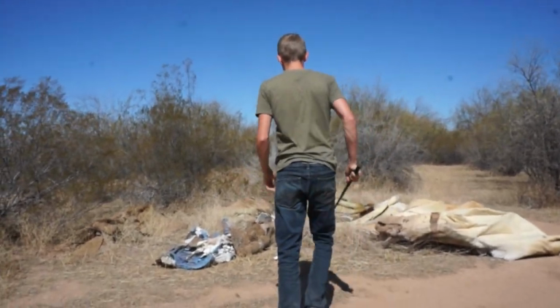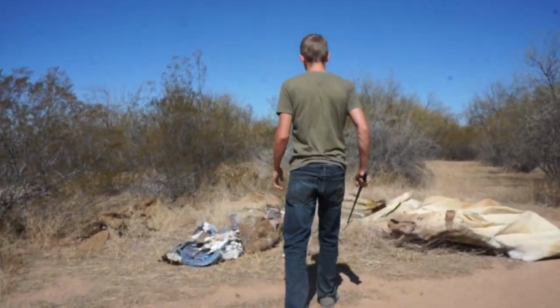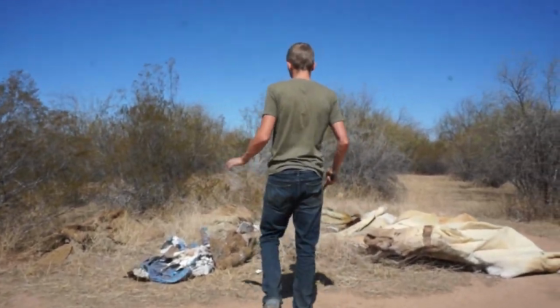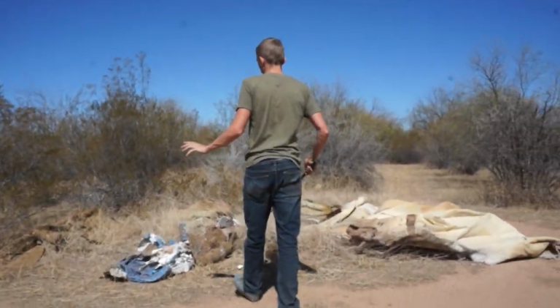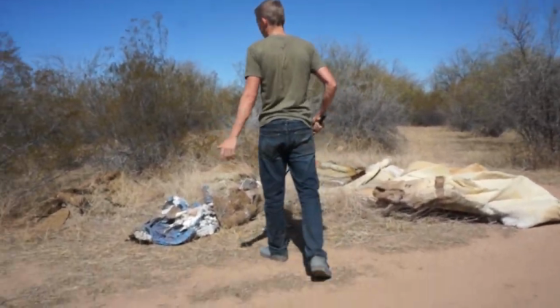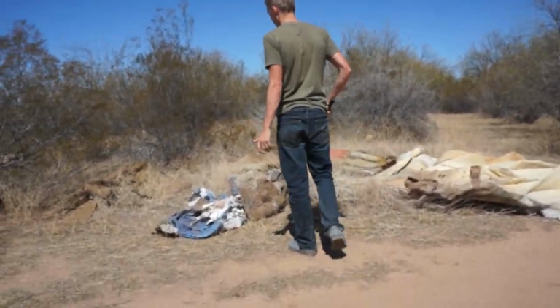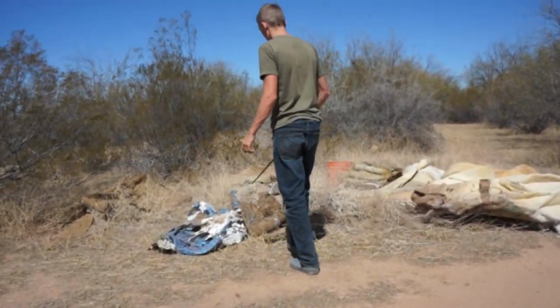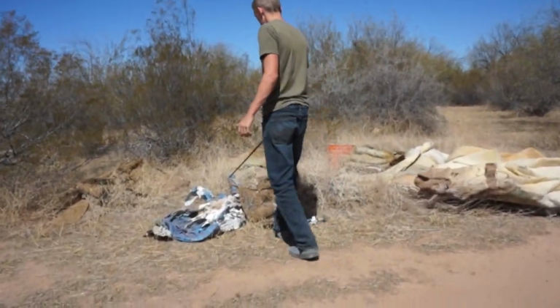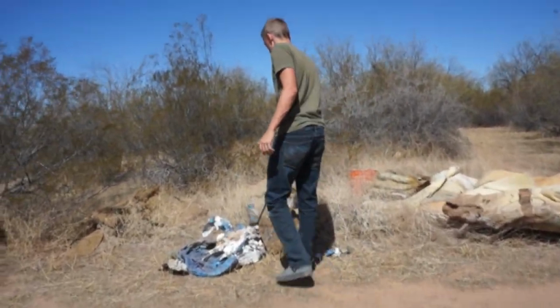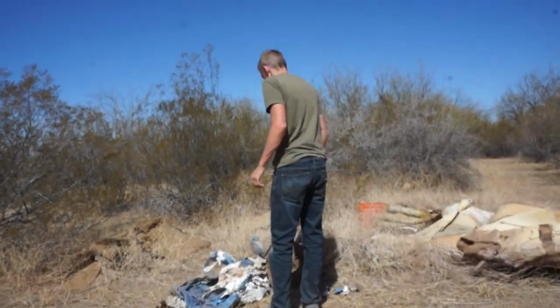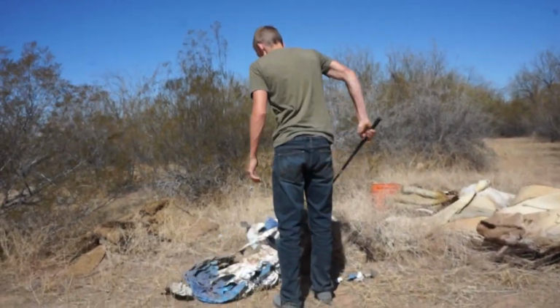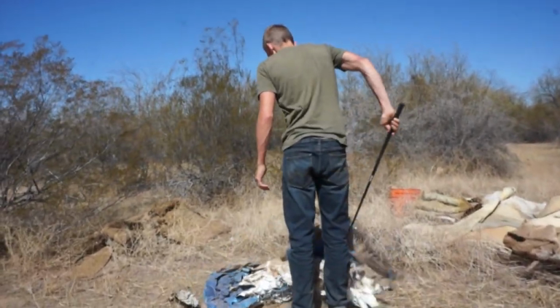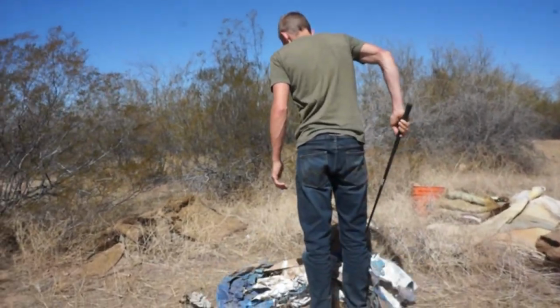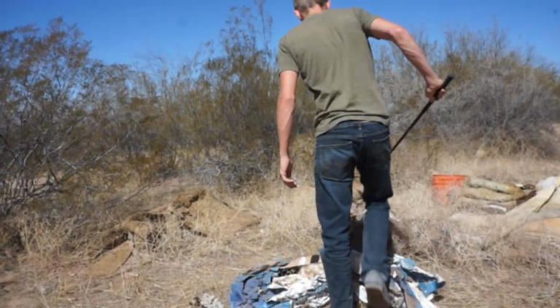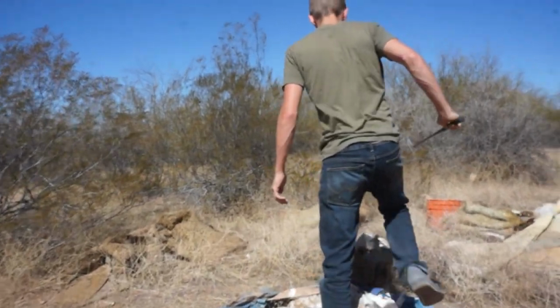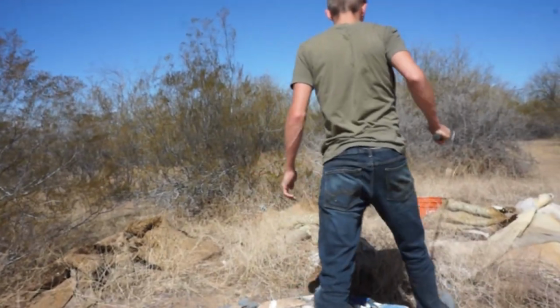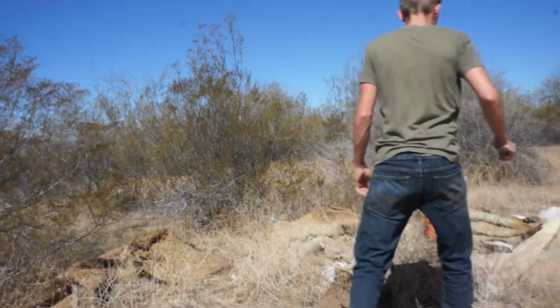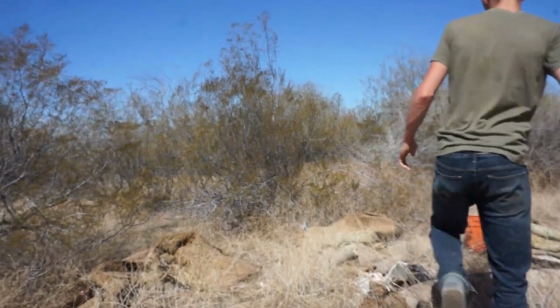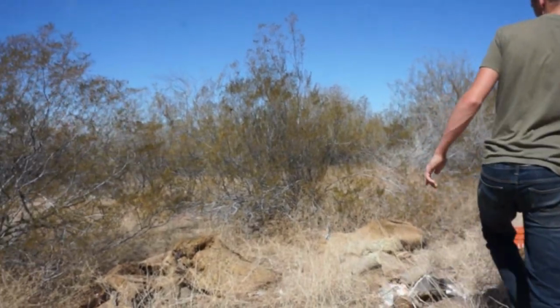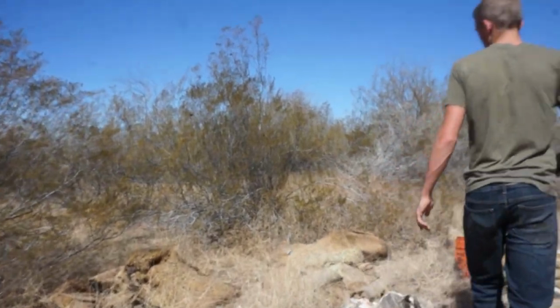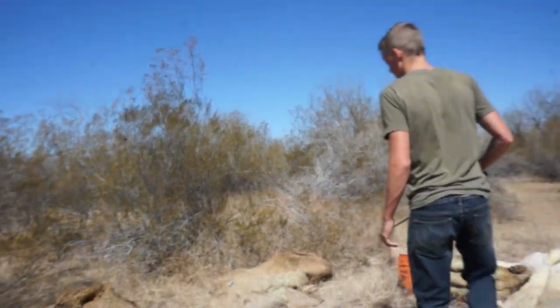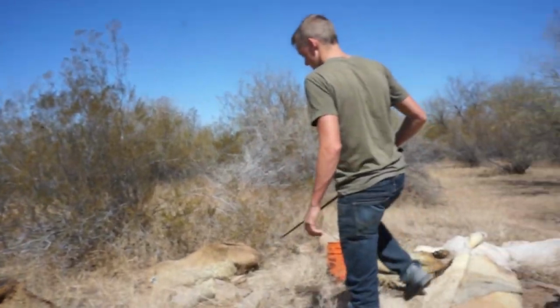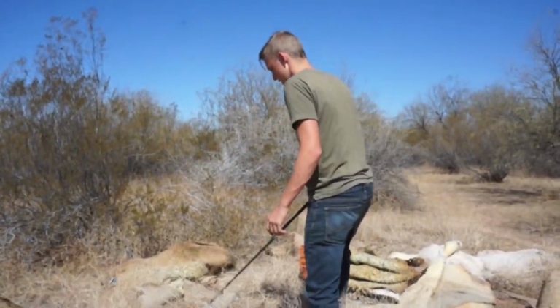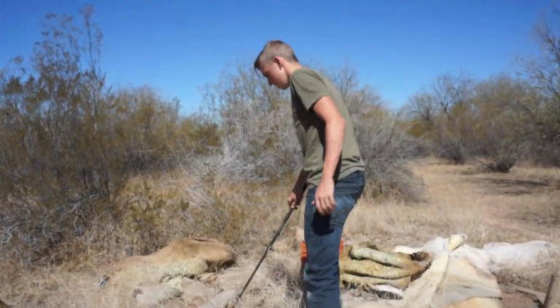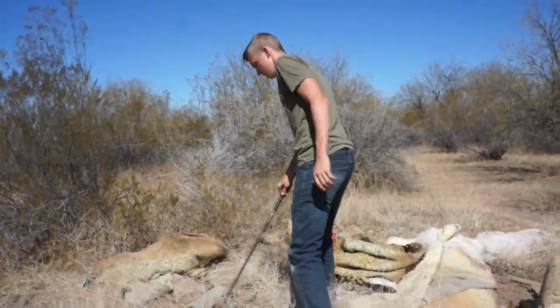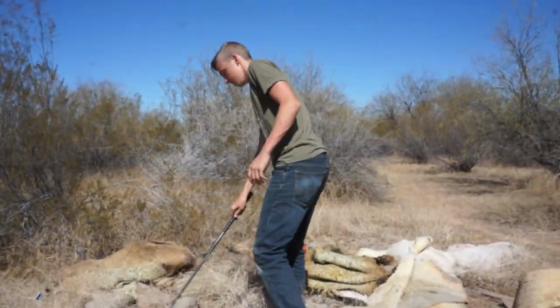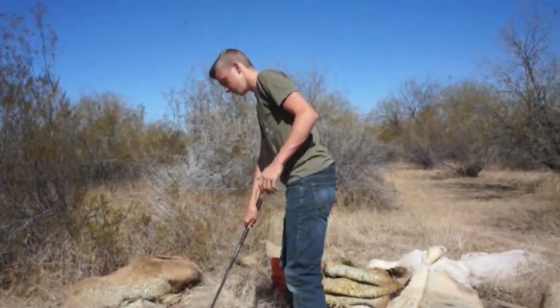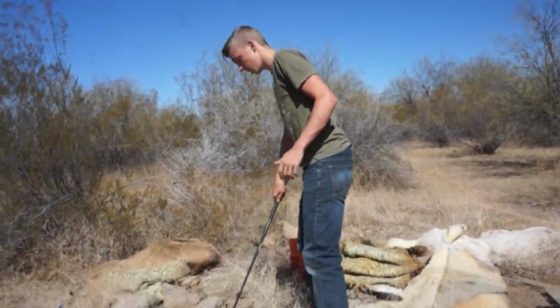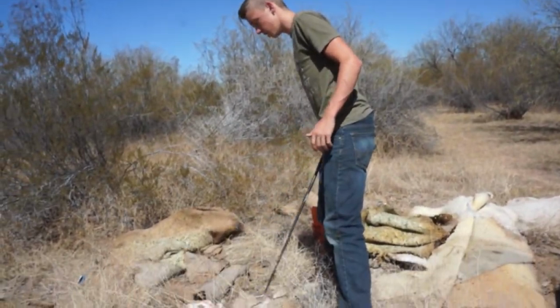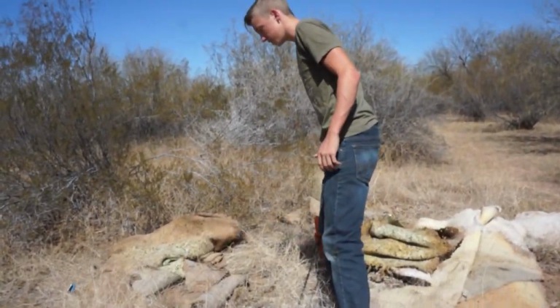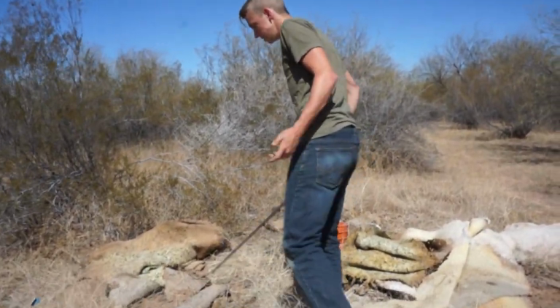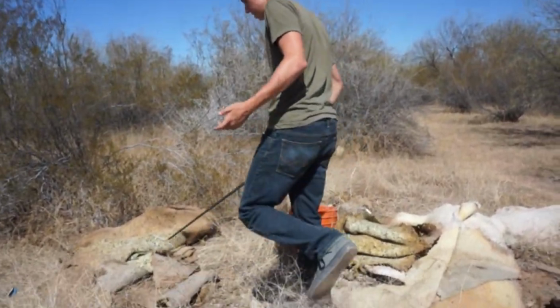We're back out and found a new trash pile to look under. We've got multiple different trash piles, but it seems like a good day today.